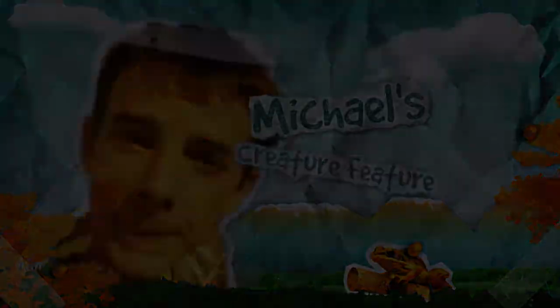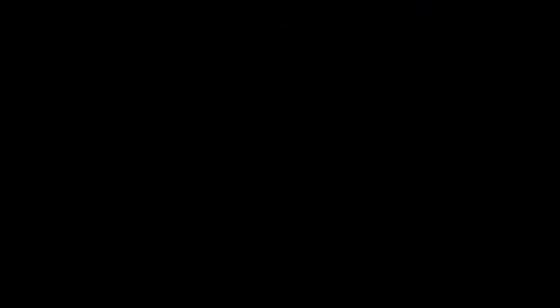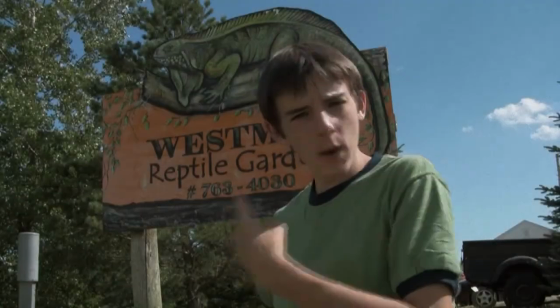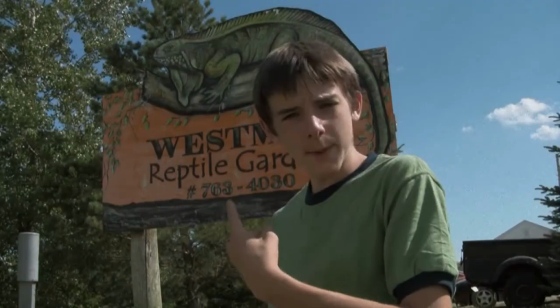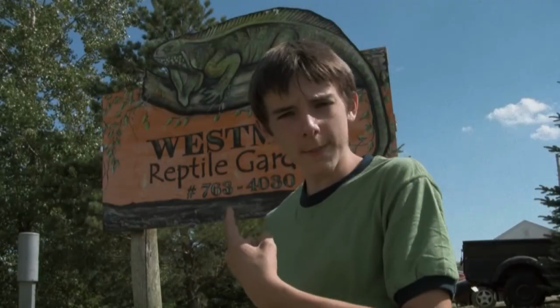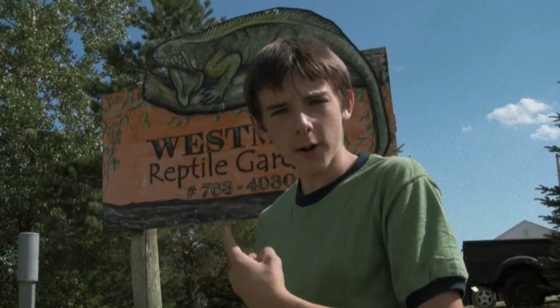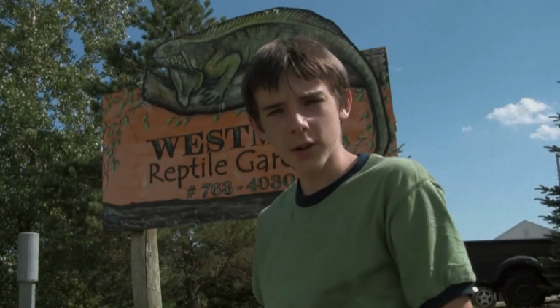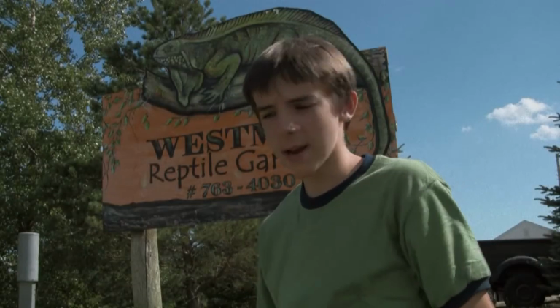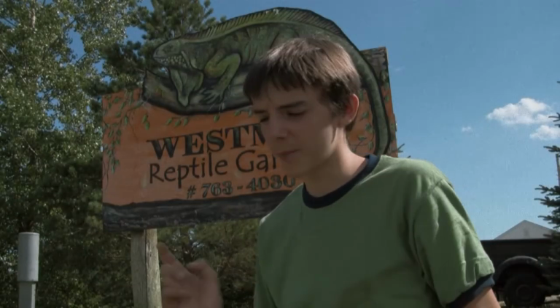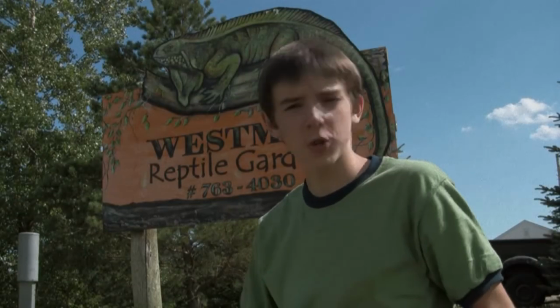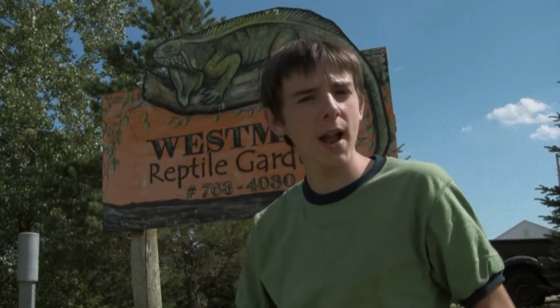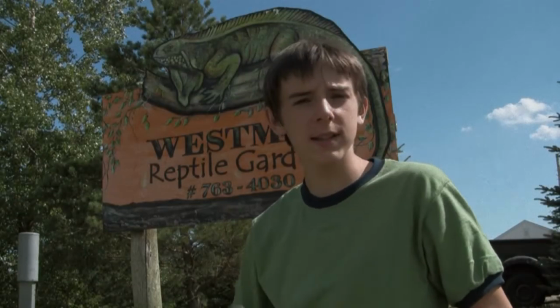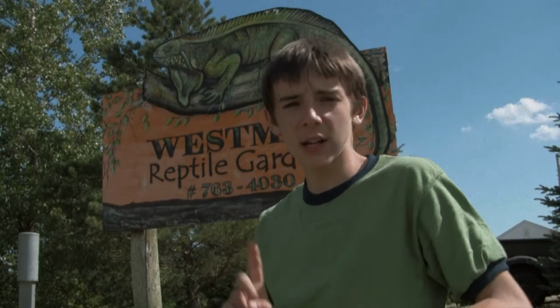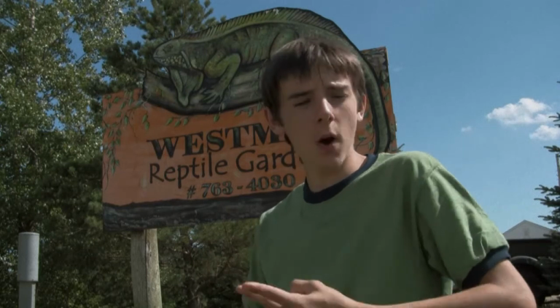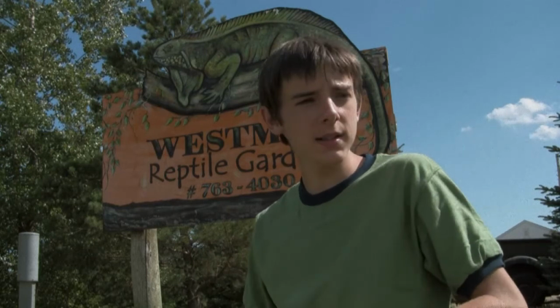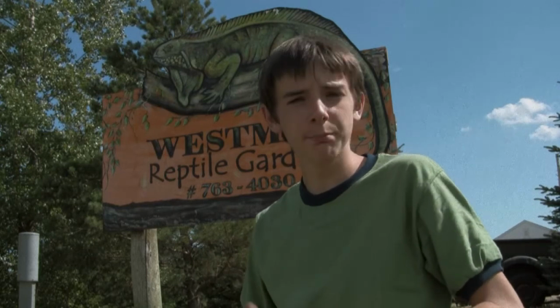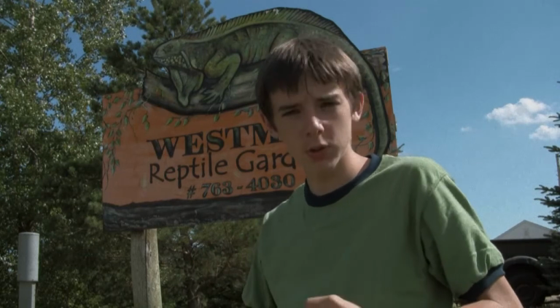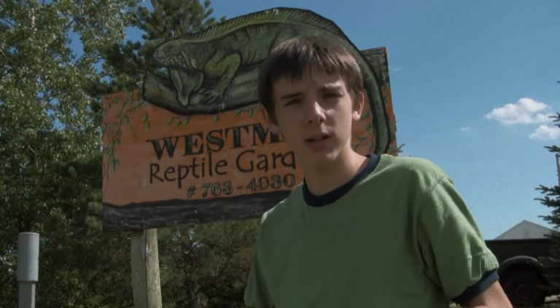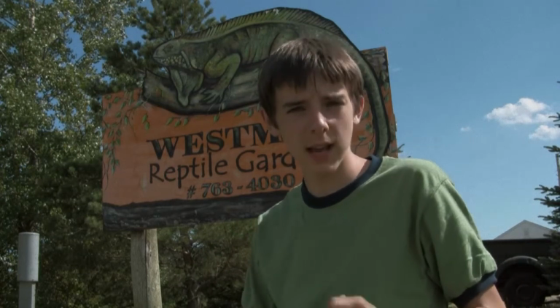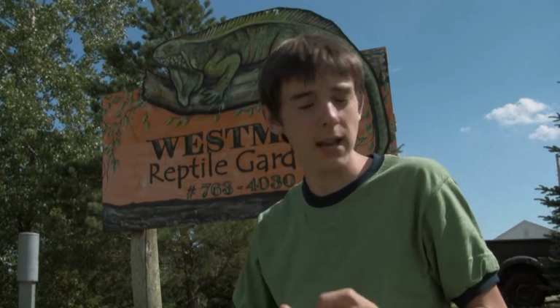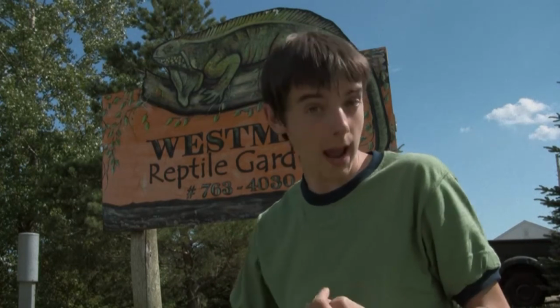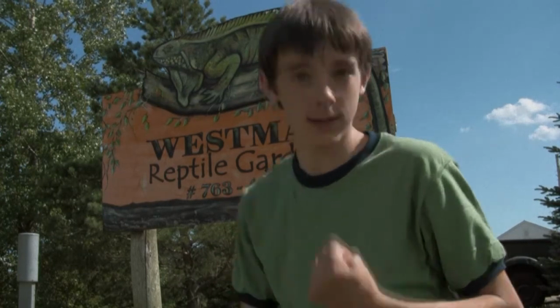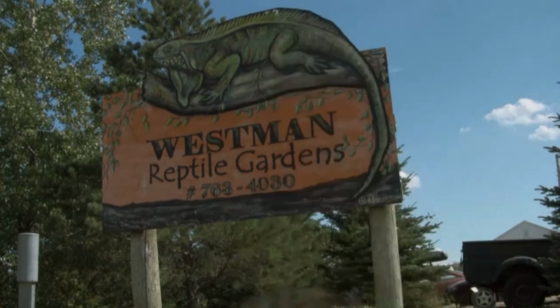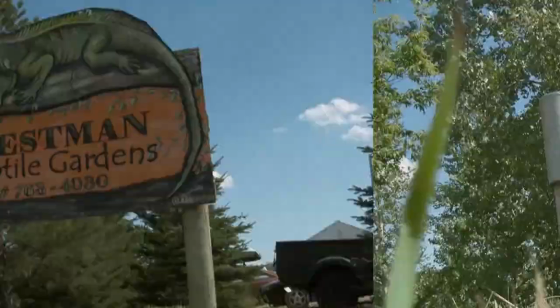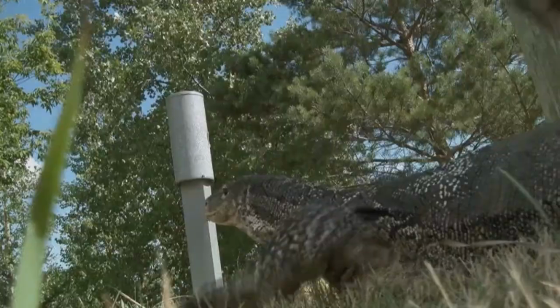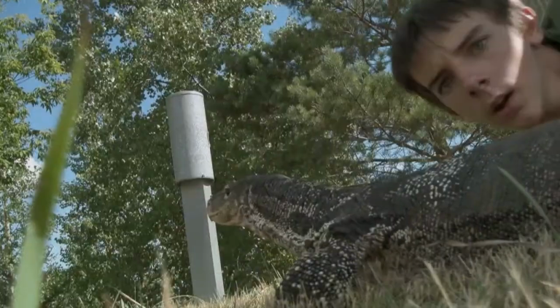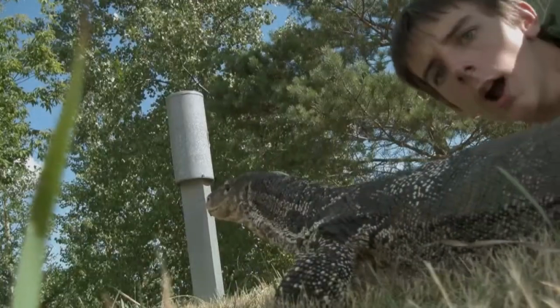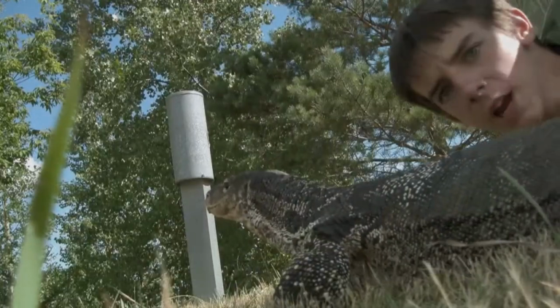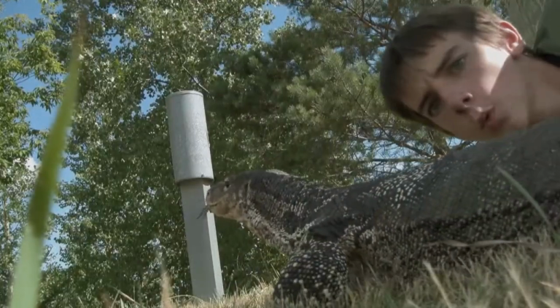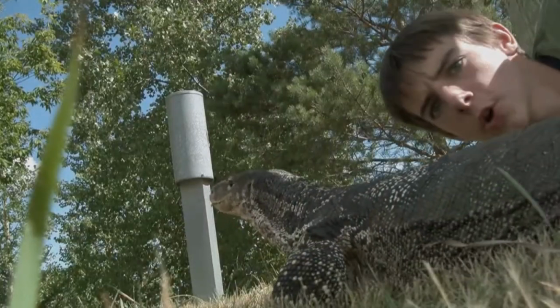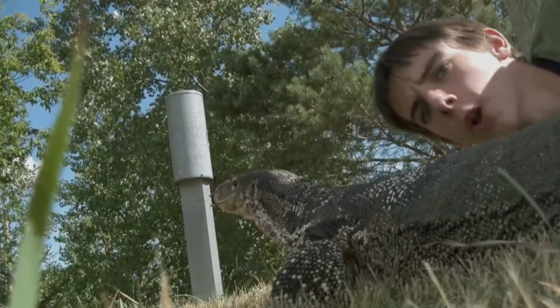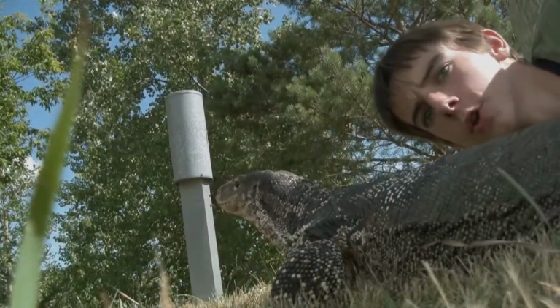At the West Mound Reptile Gardens, we have bearded dragons, iguanas, blue-tongued skinks, and Asian water monitors.